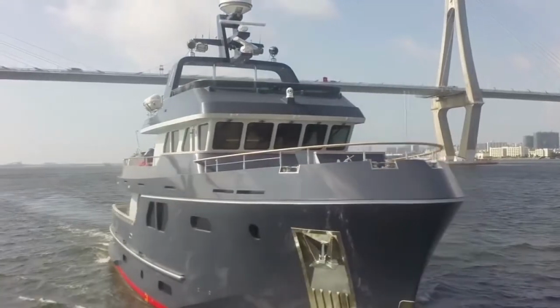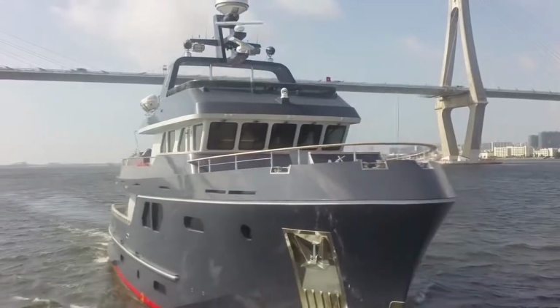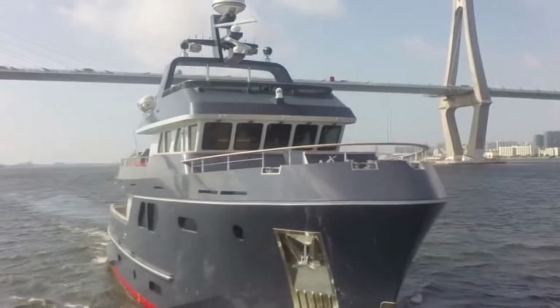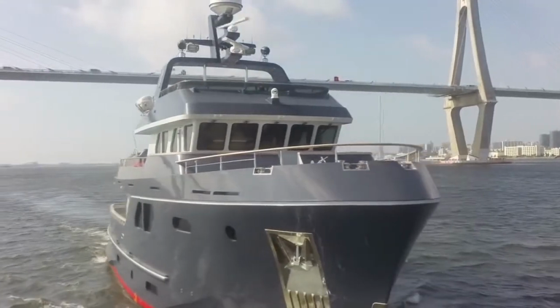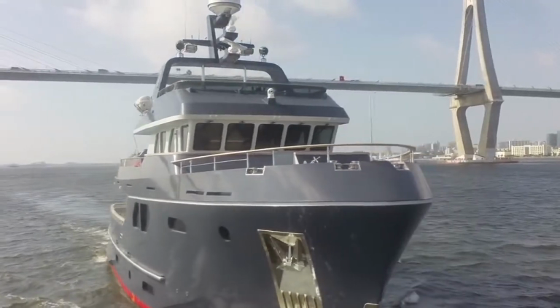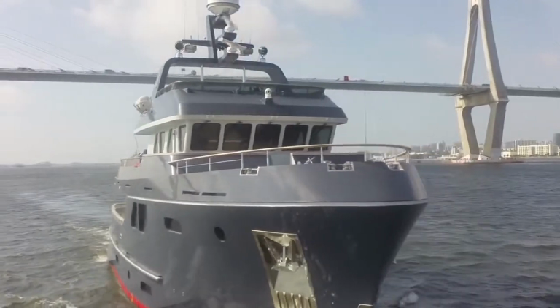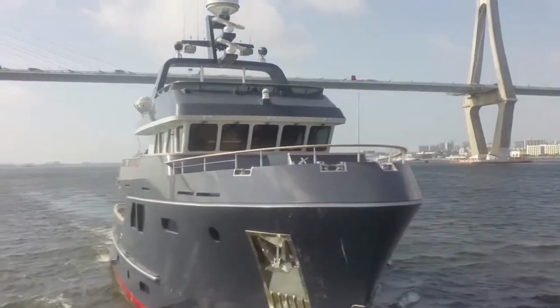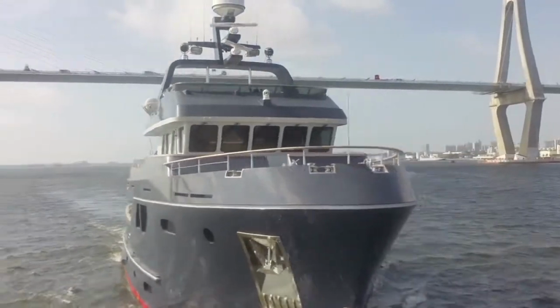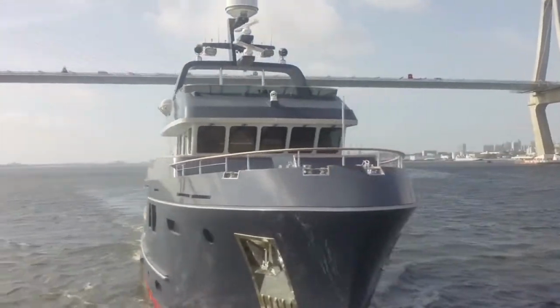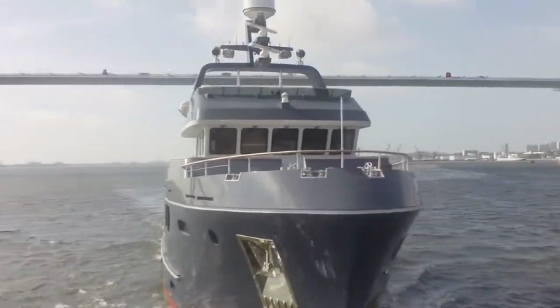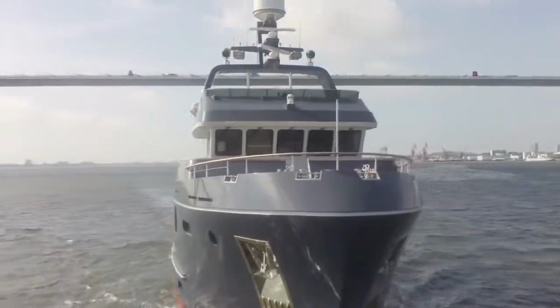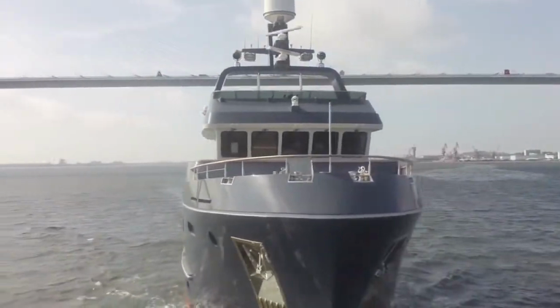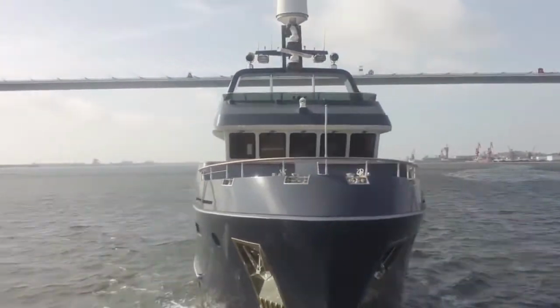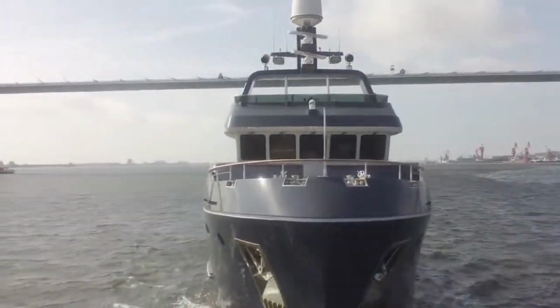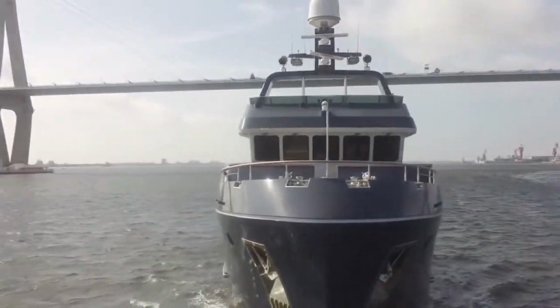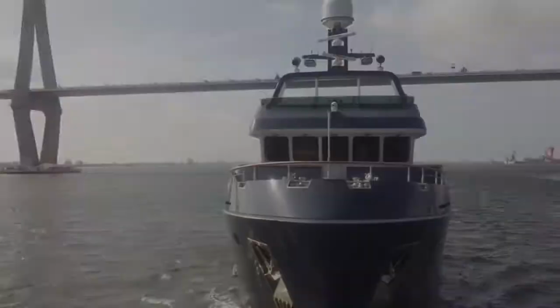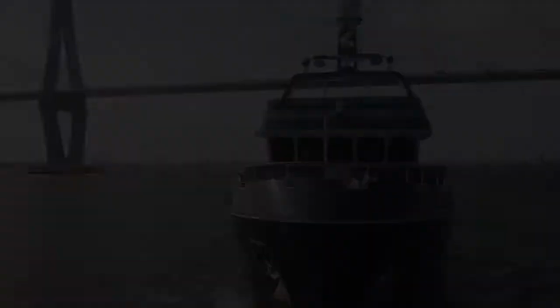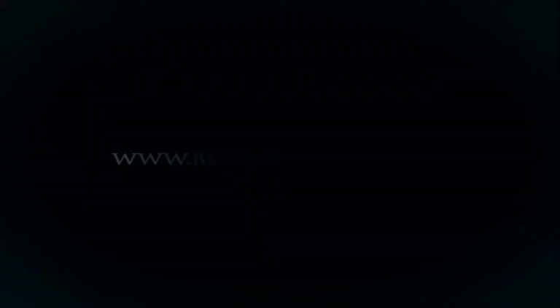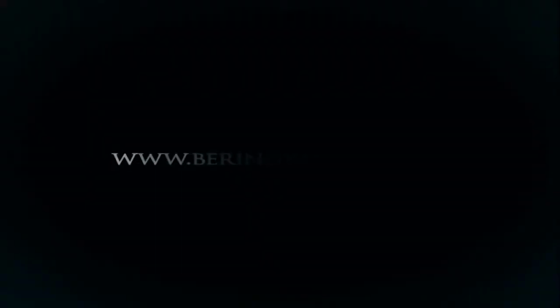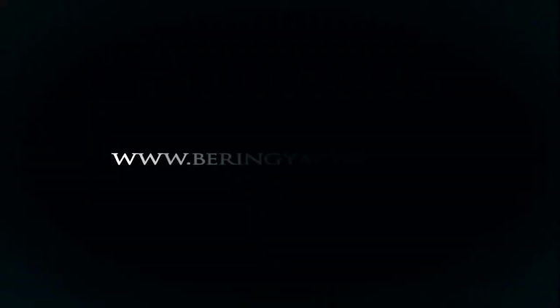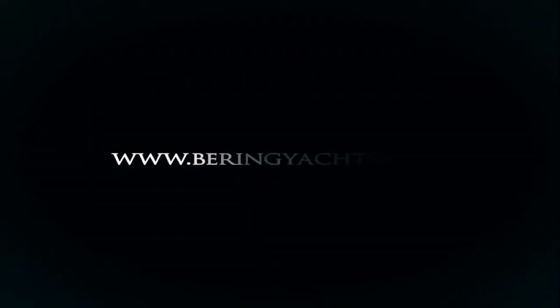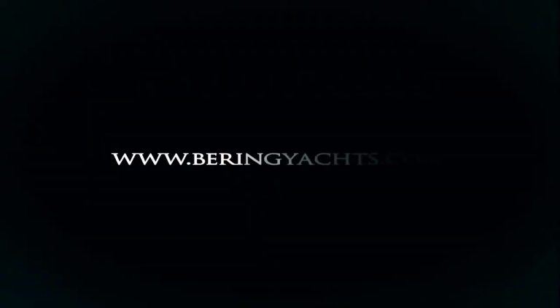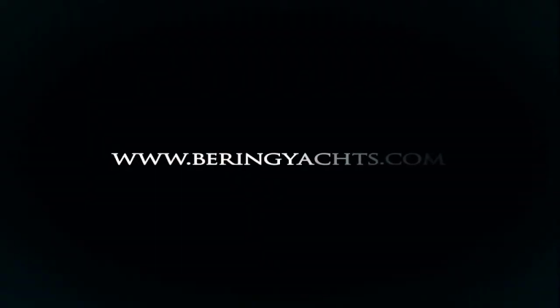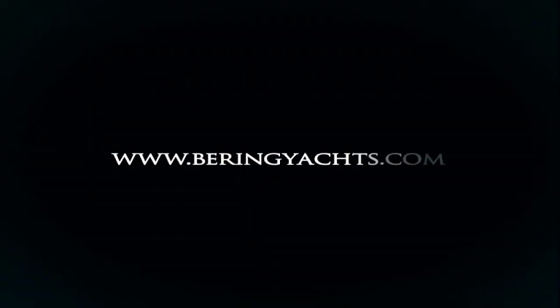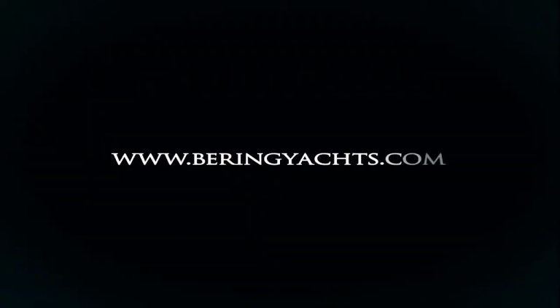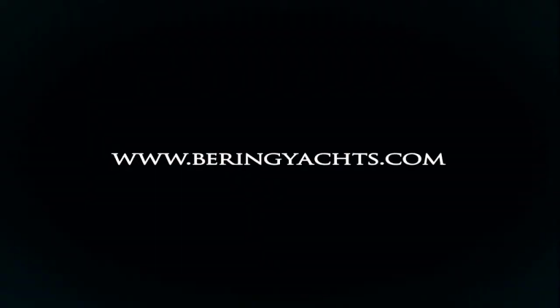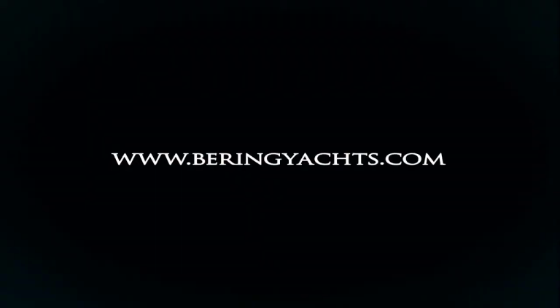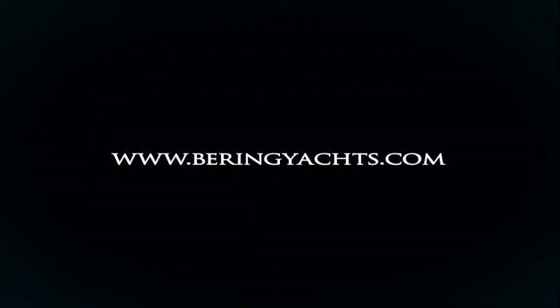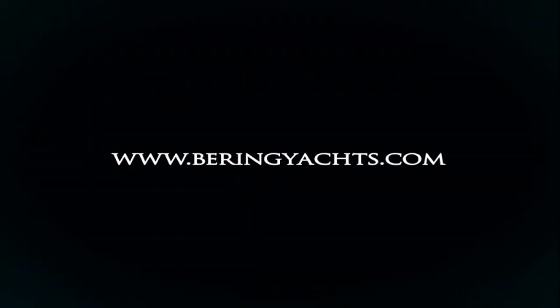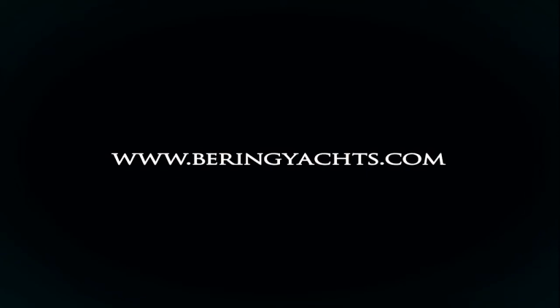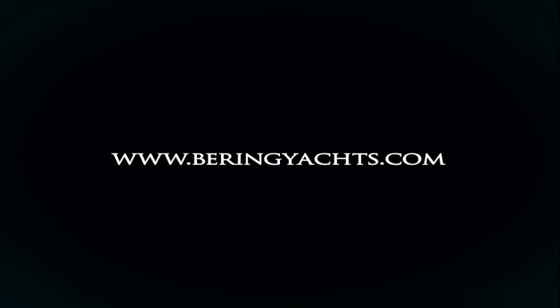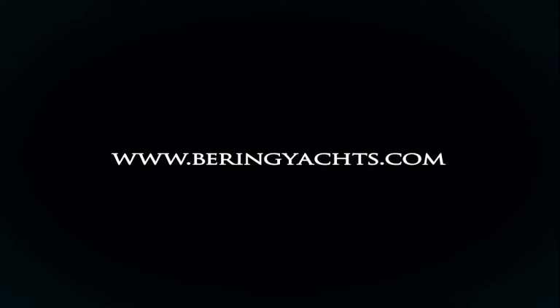Bering Steel Expedition Yachts can take you to your dream destination. Here's a pleasure.